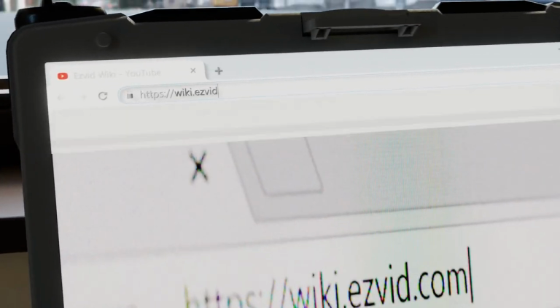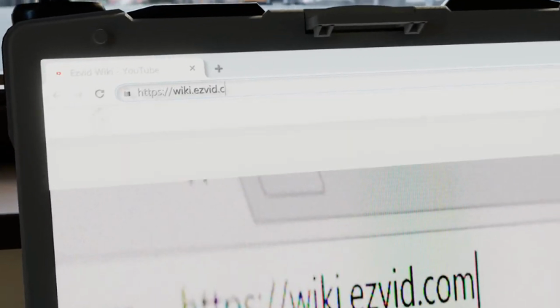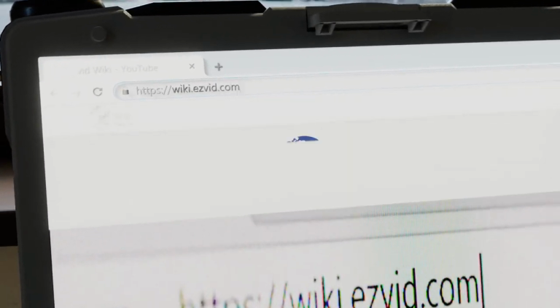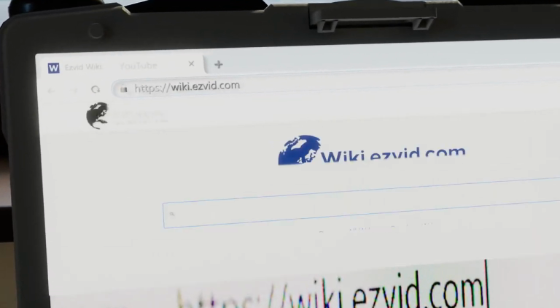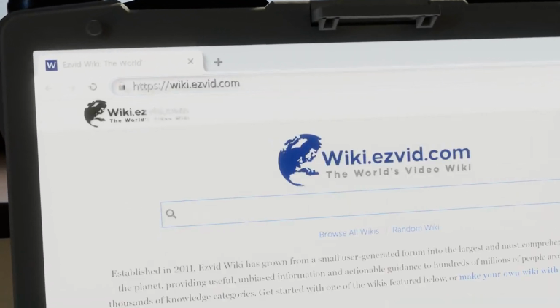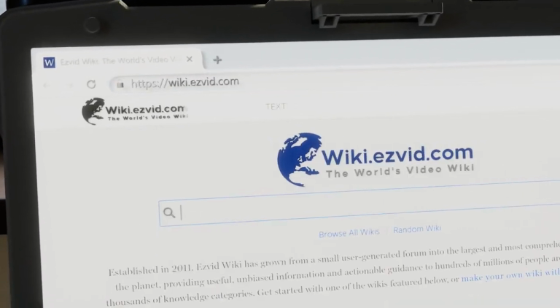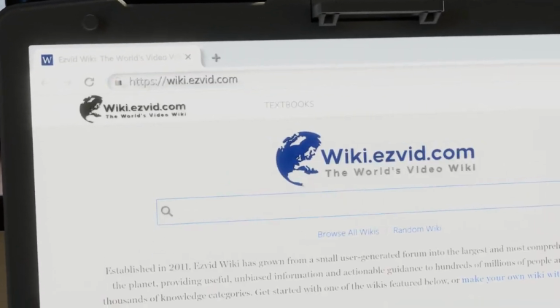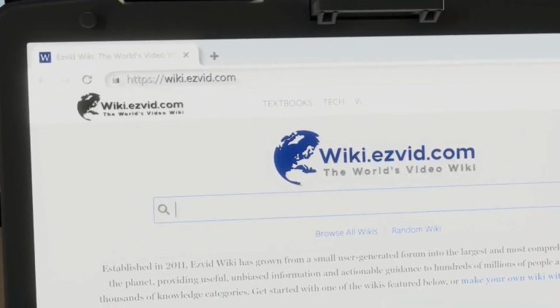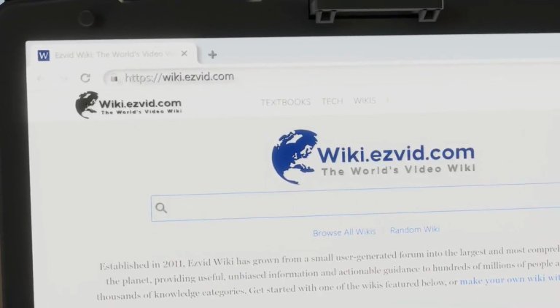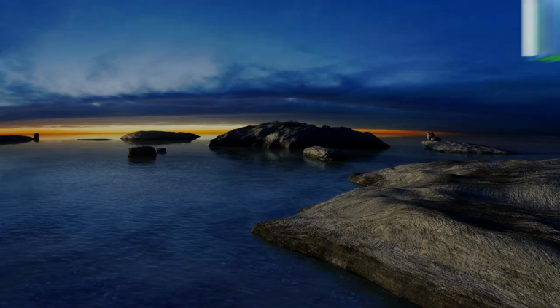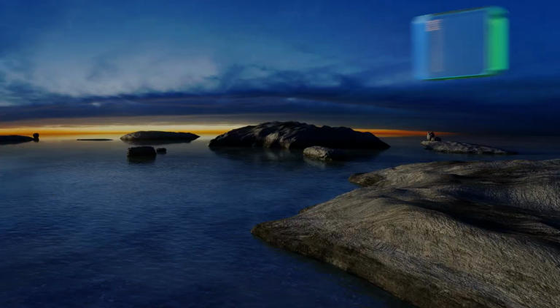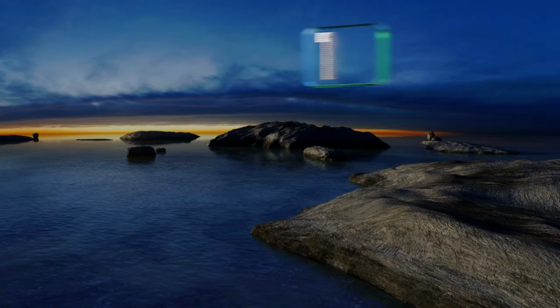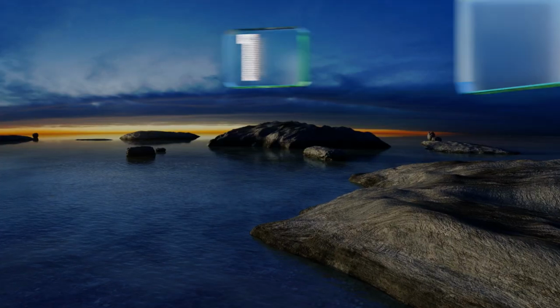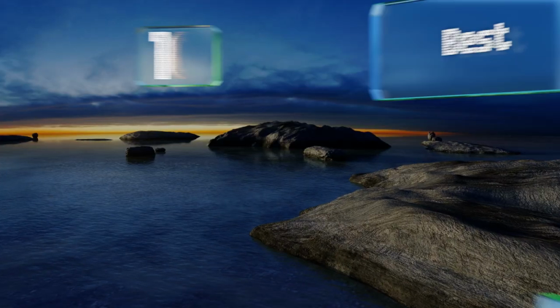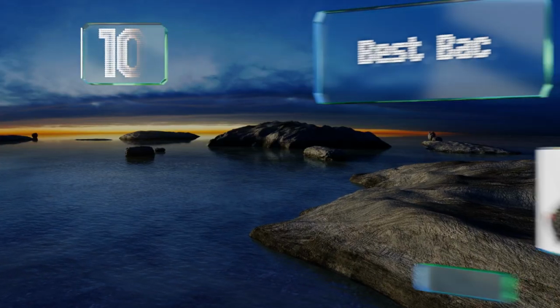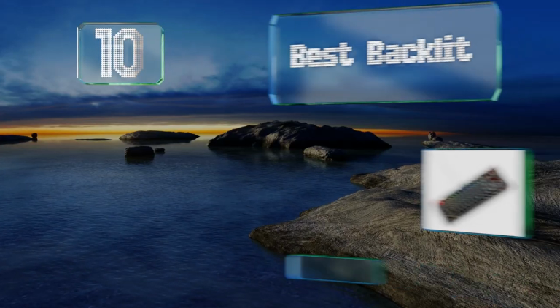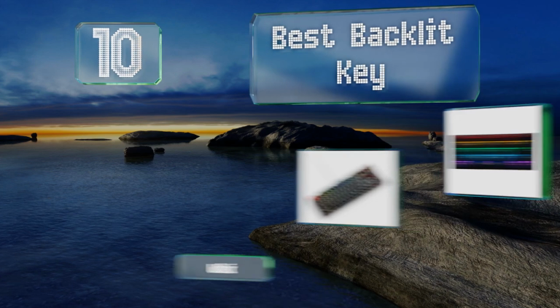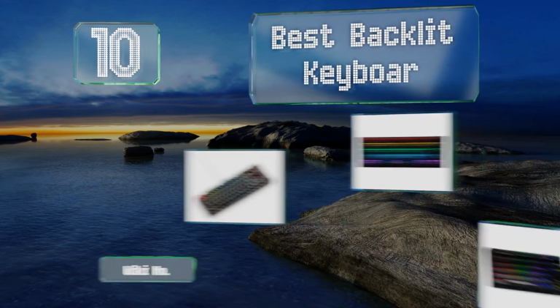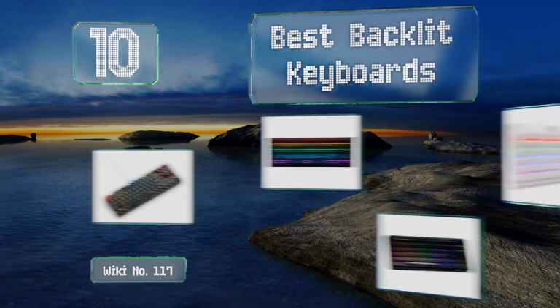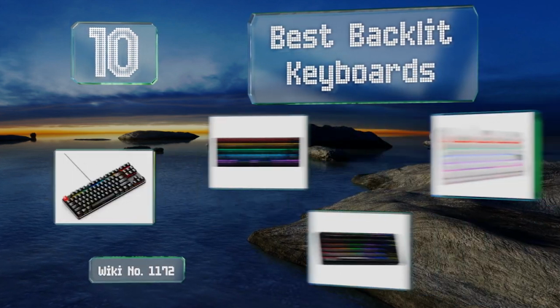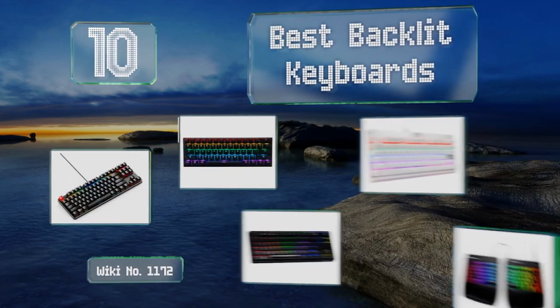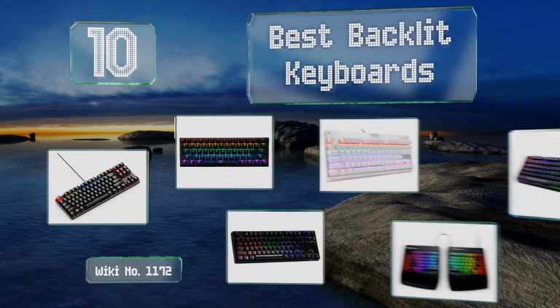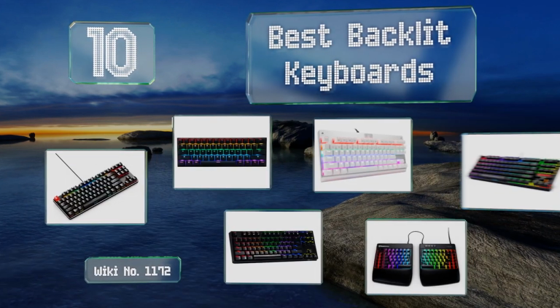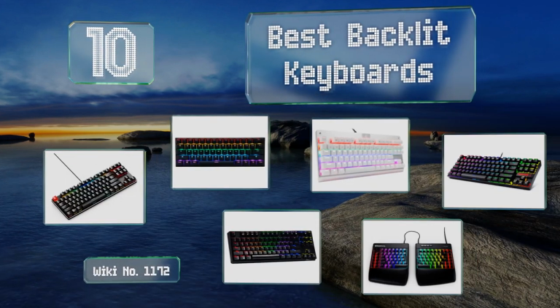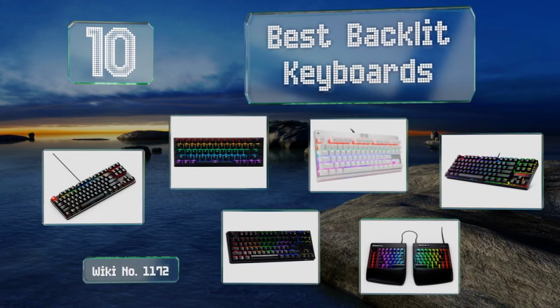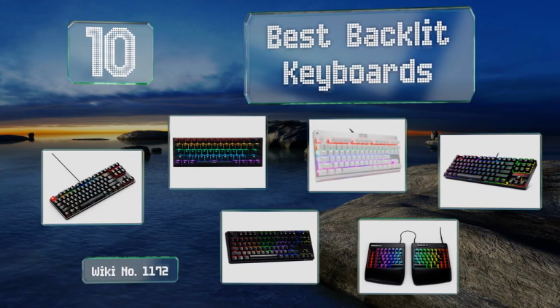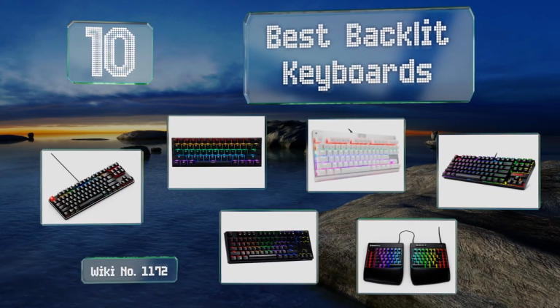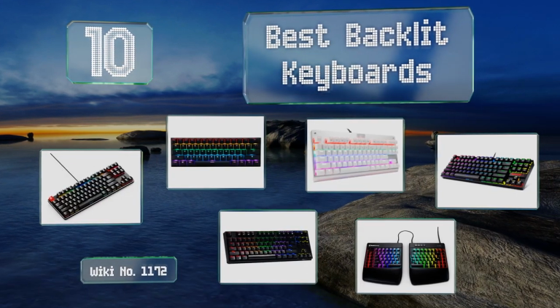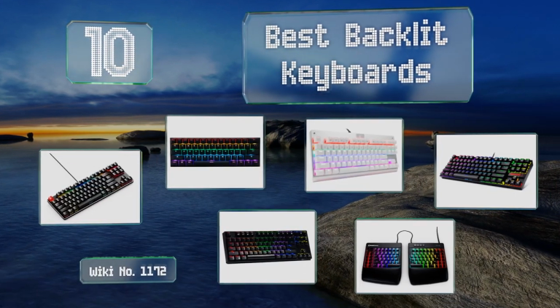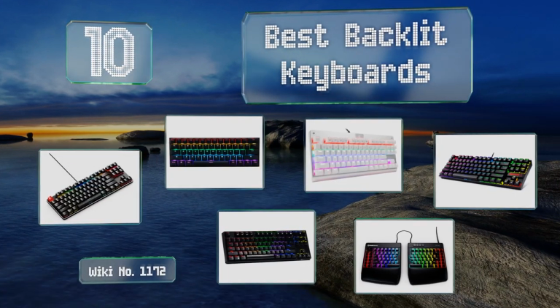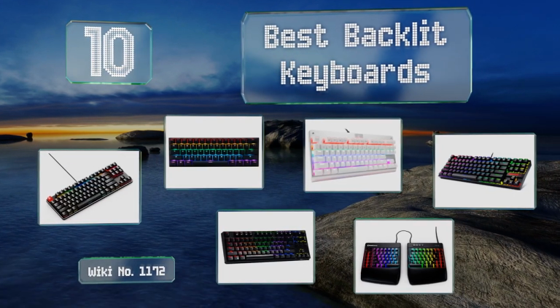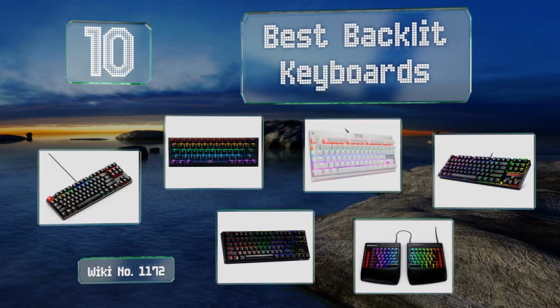EasyVid presents the 10 best backlit keyboards. Let's get started with the list.